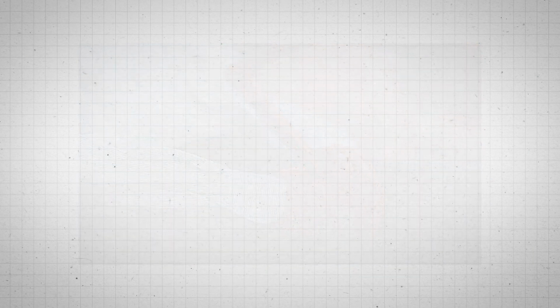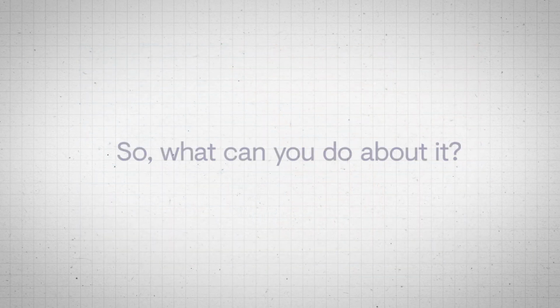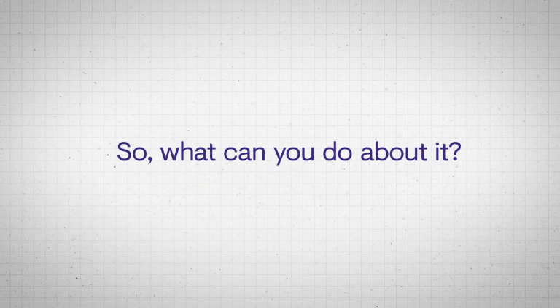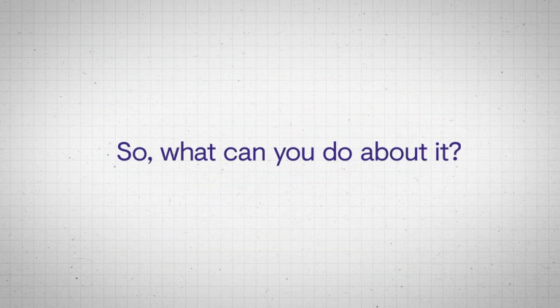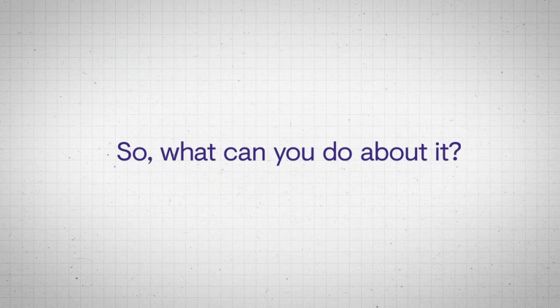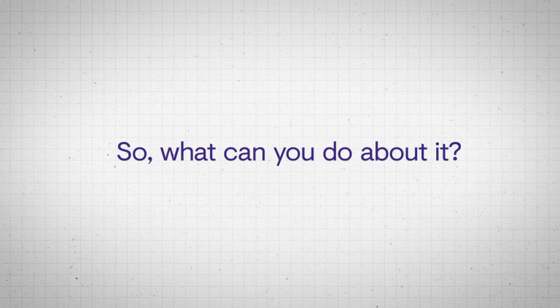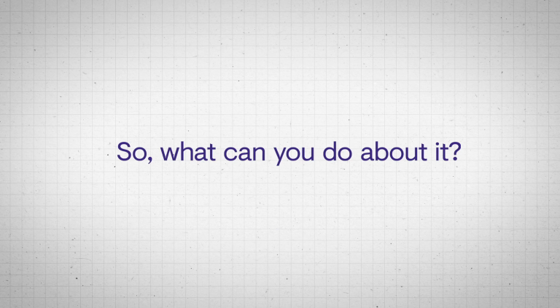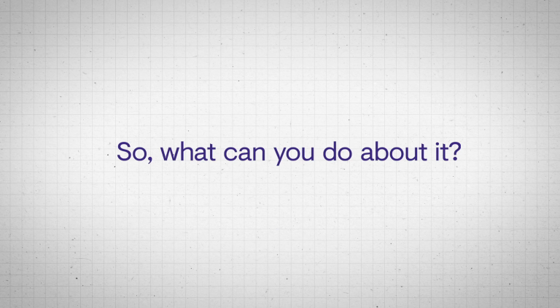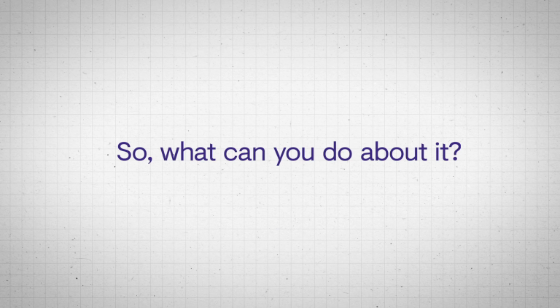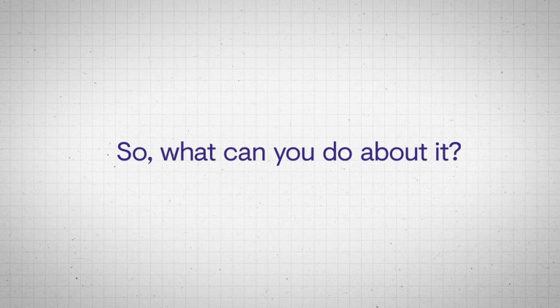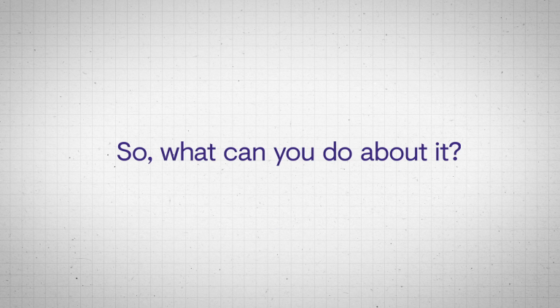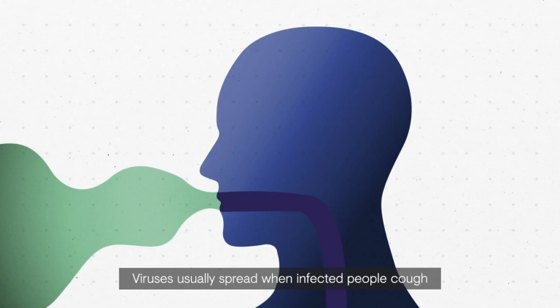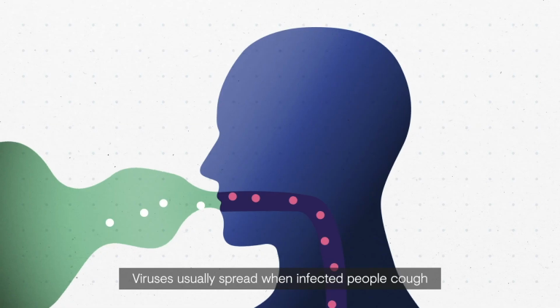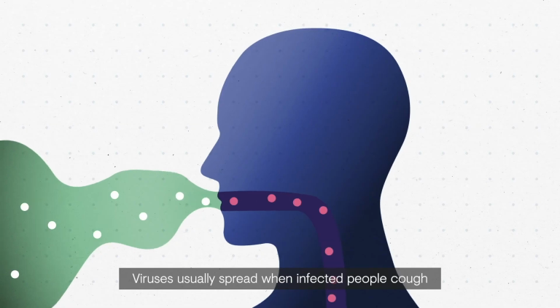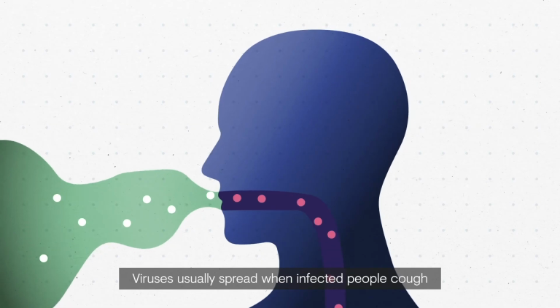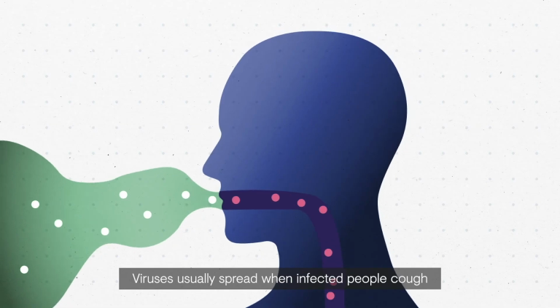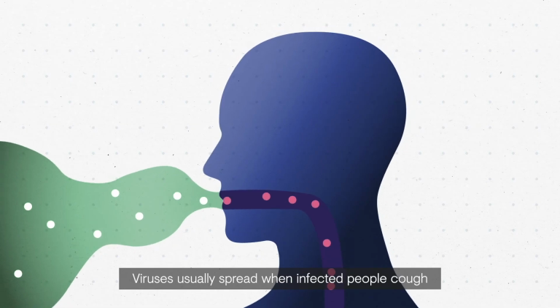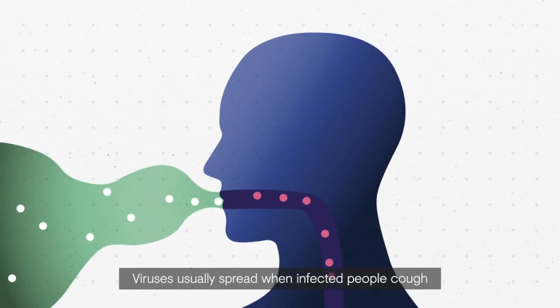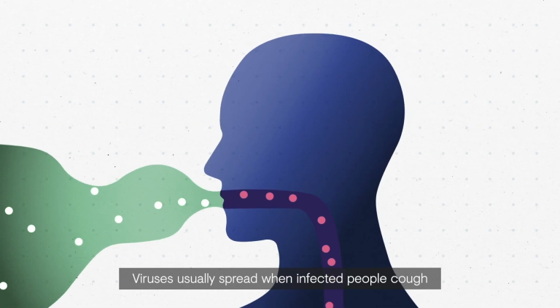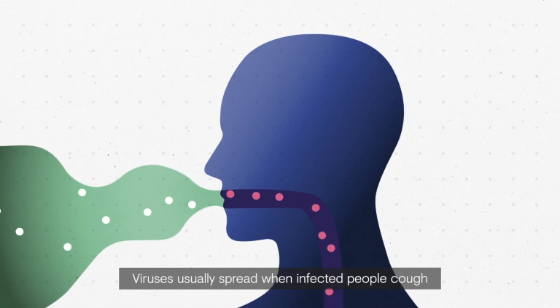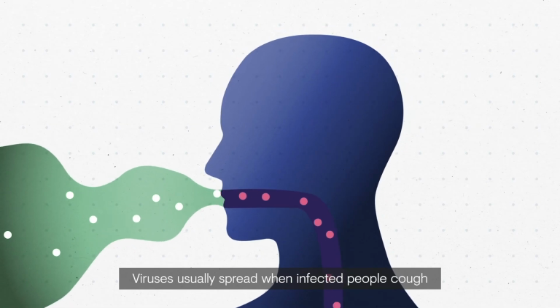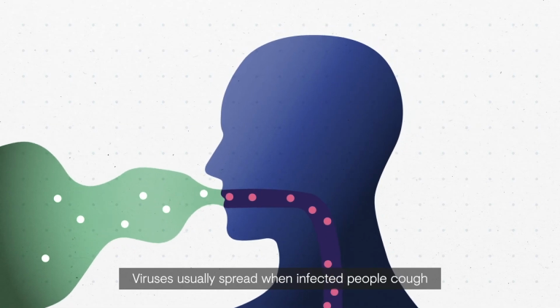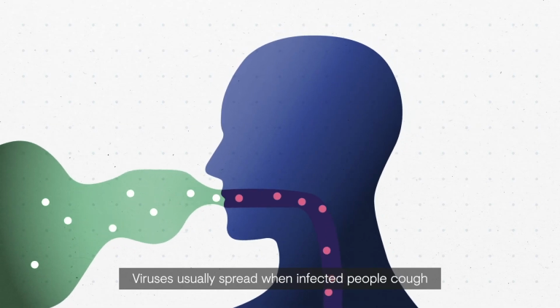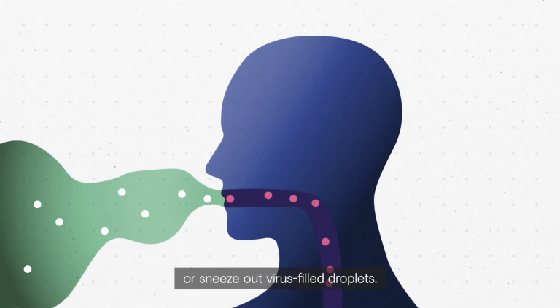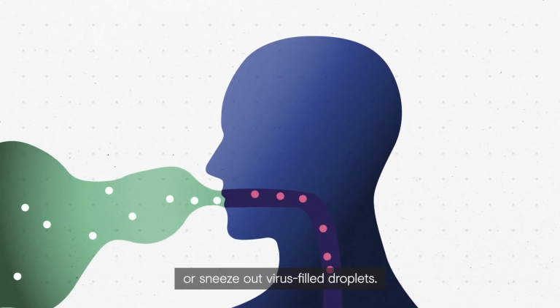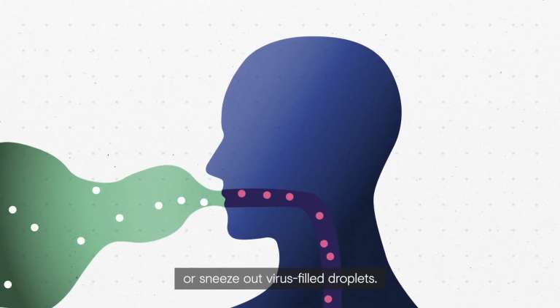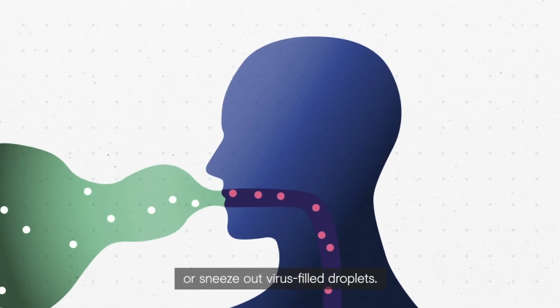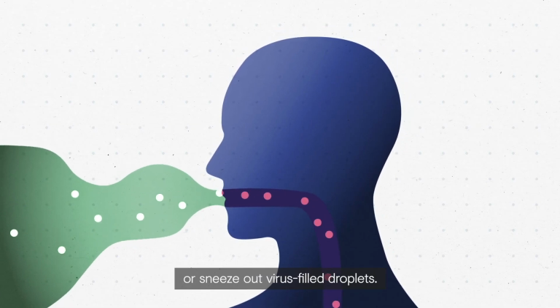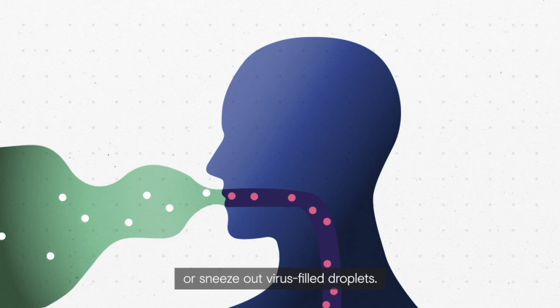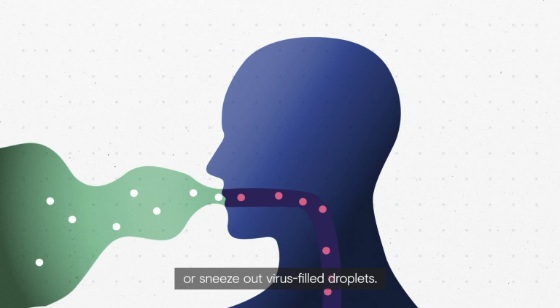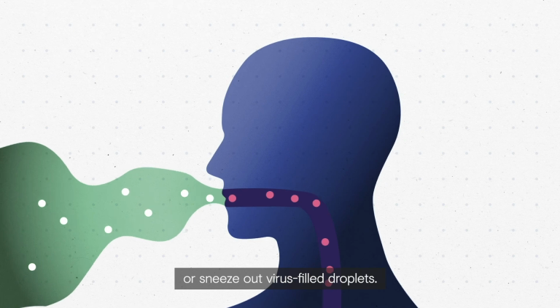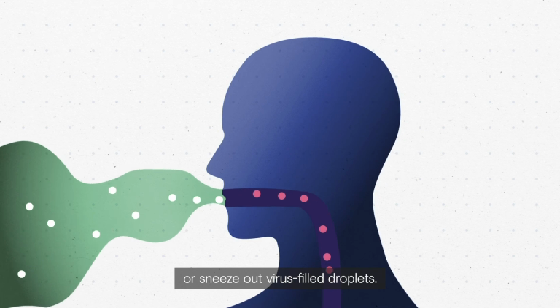So what can you do about it? Viruses usually spread when infected people cough or sneeze out virus-filled droplets.